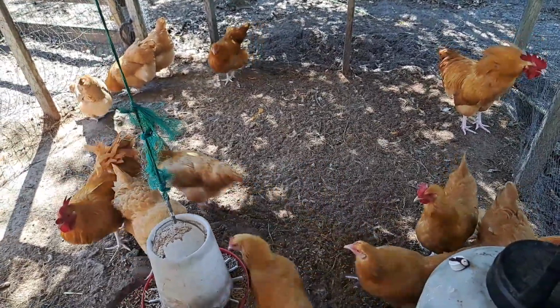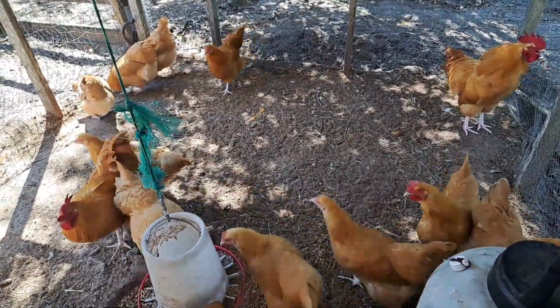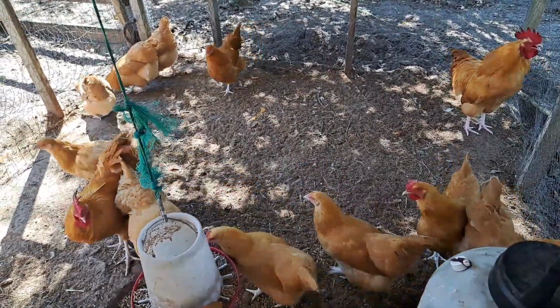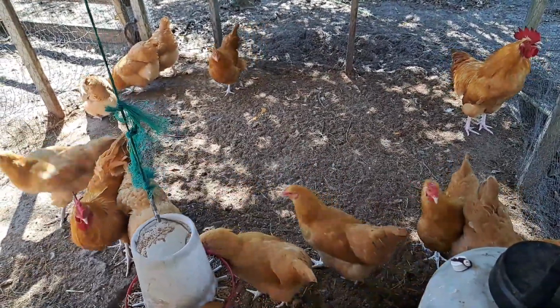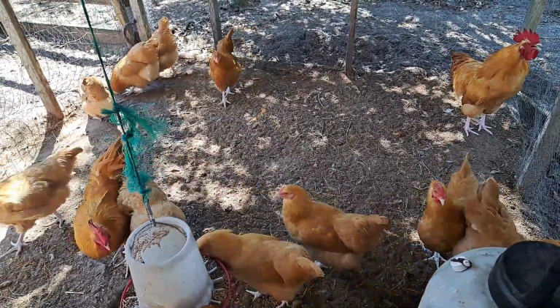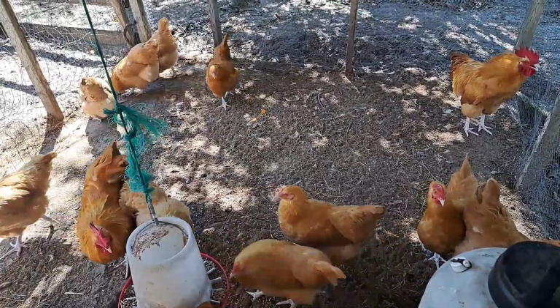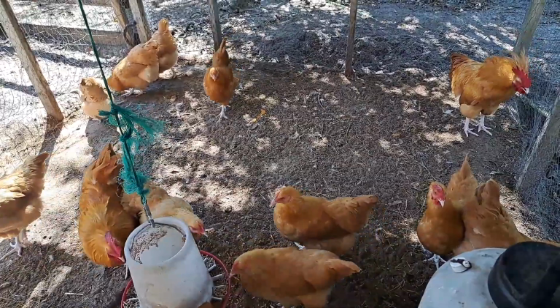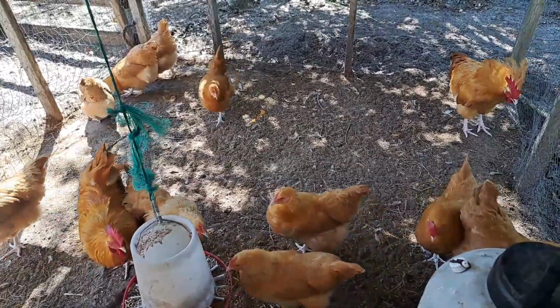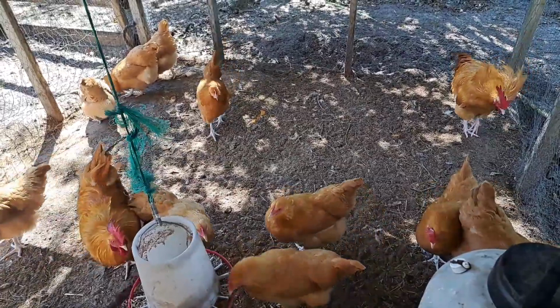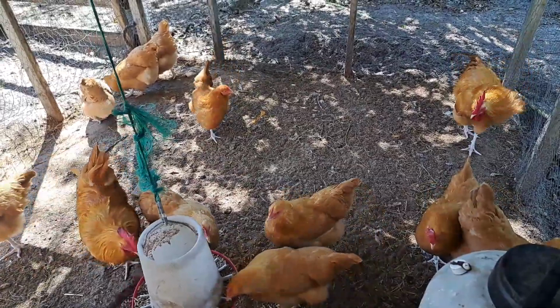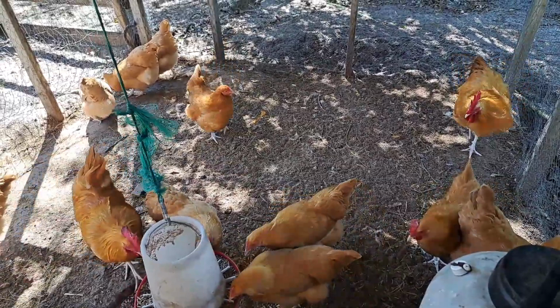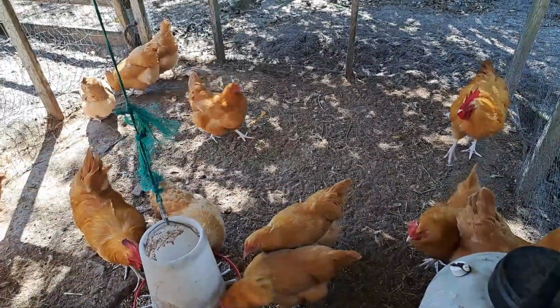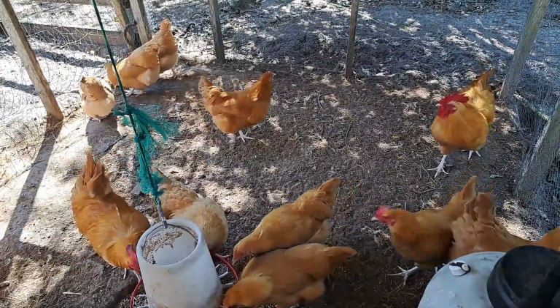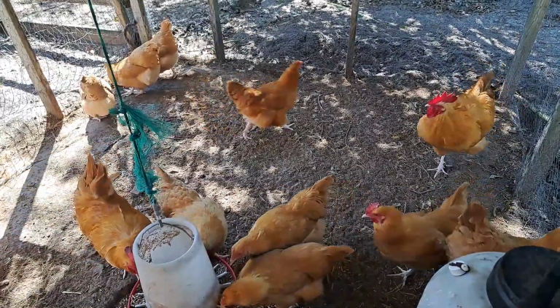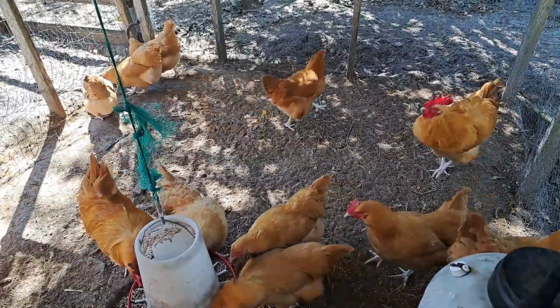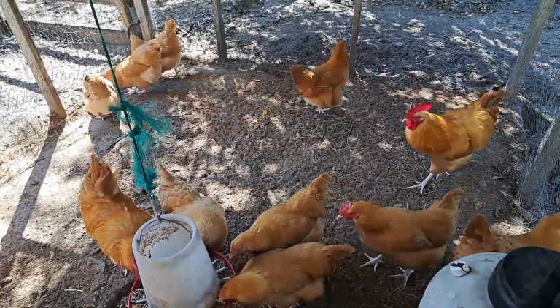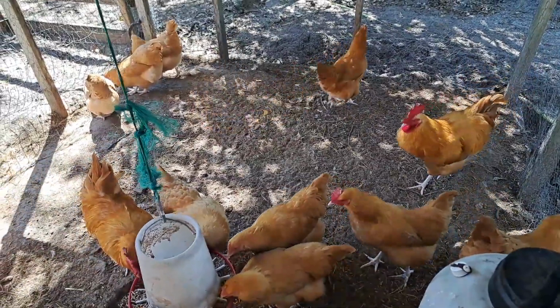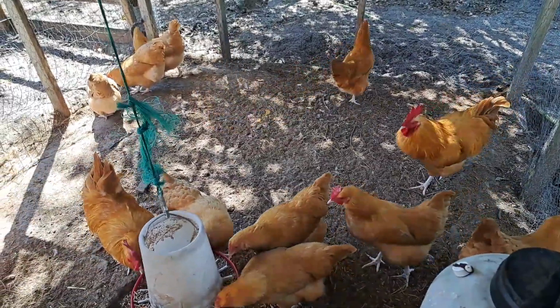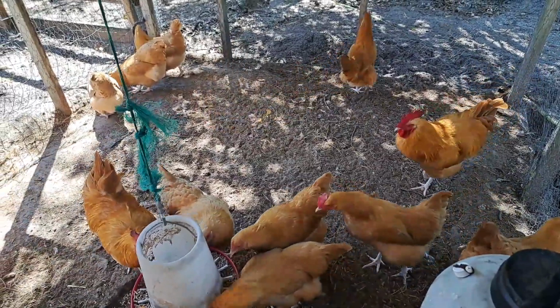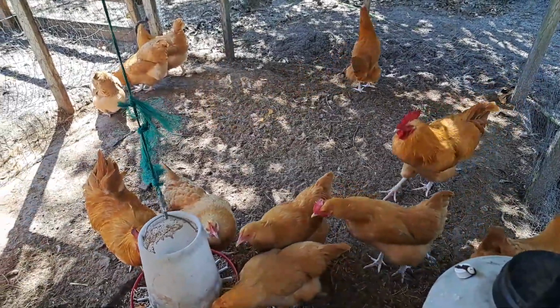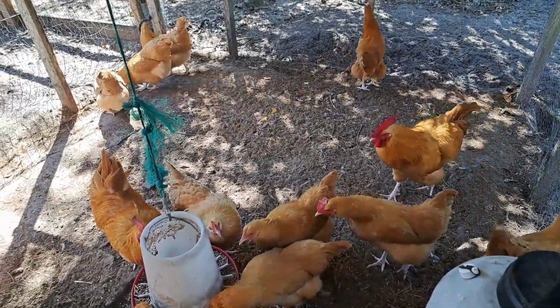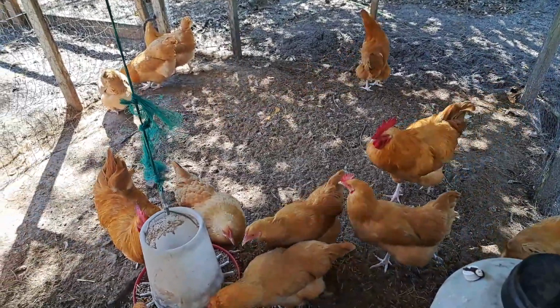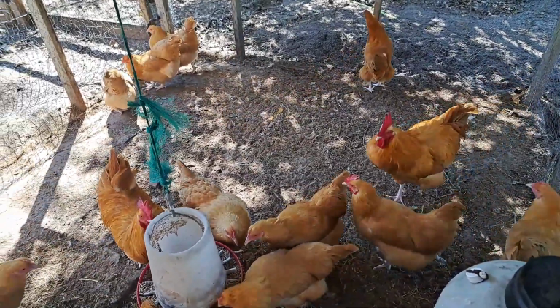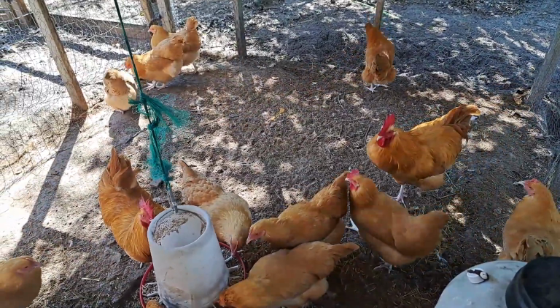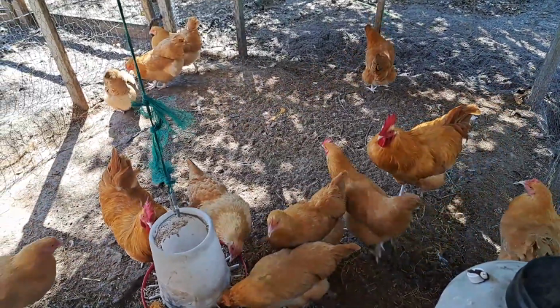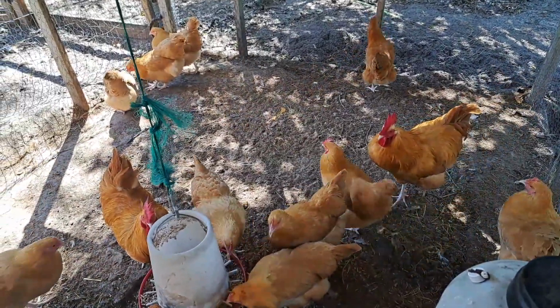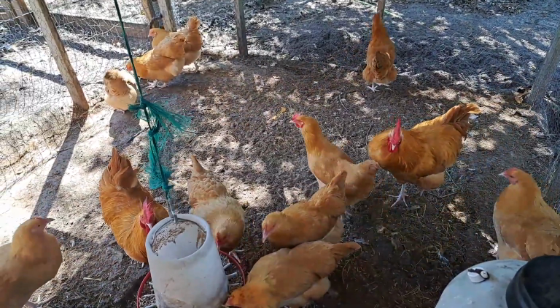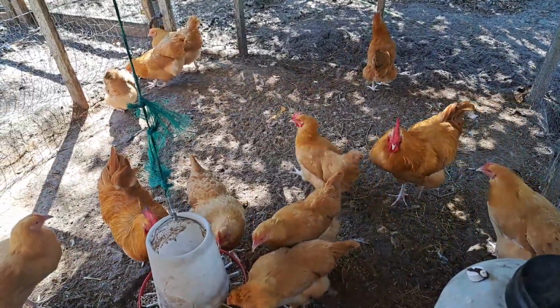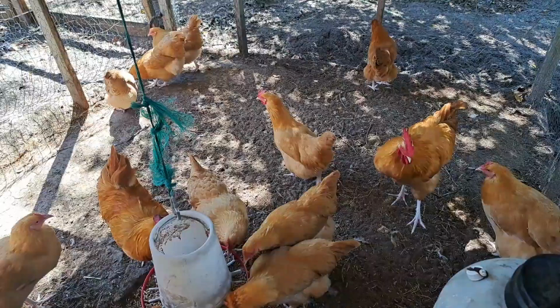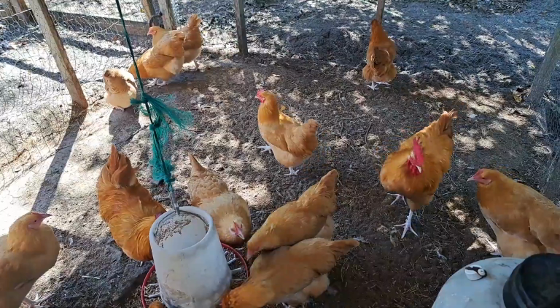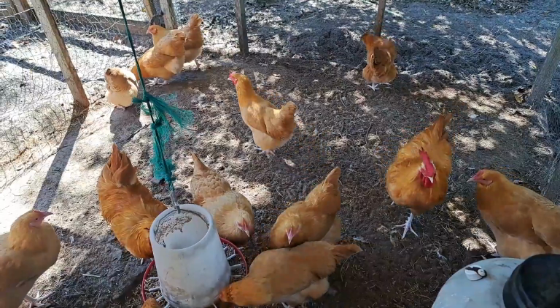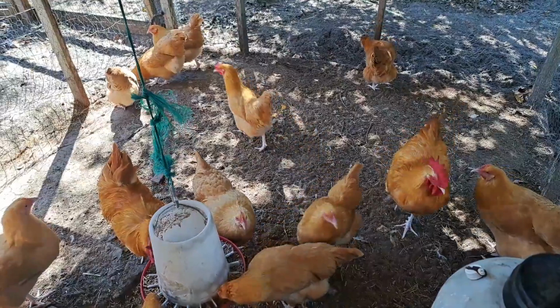If you are looking for a good-tempered, sweet bird that is also a great egg layer, this may be the breed you're looking for.